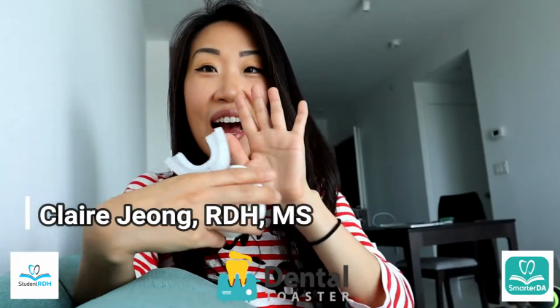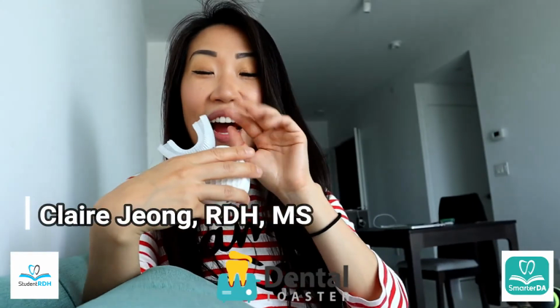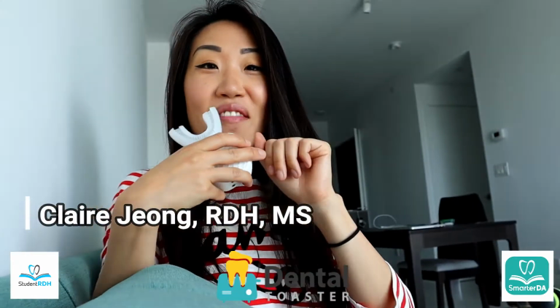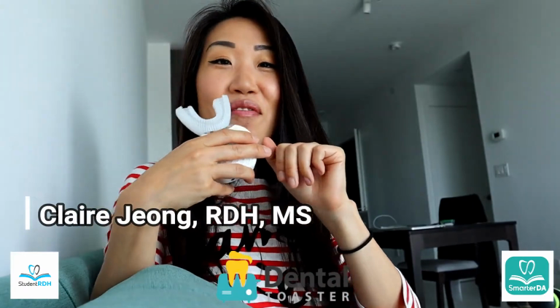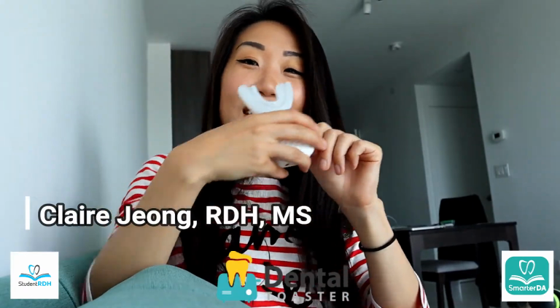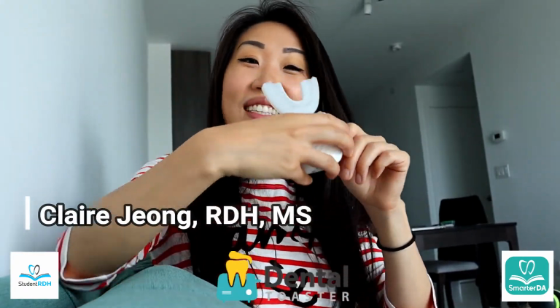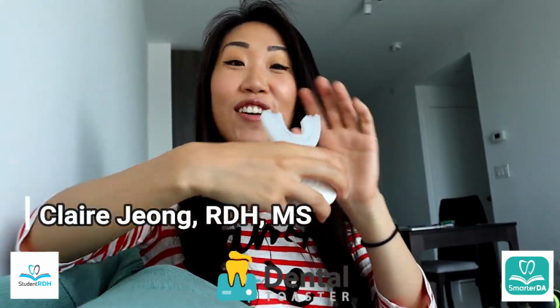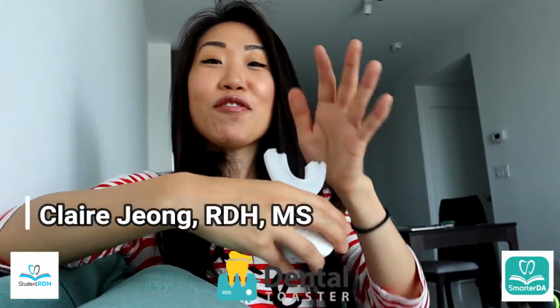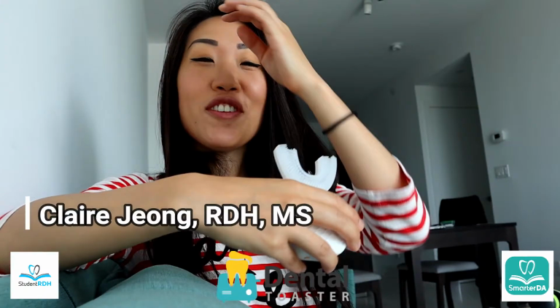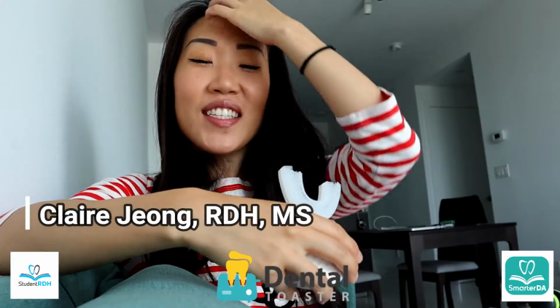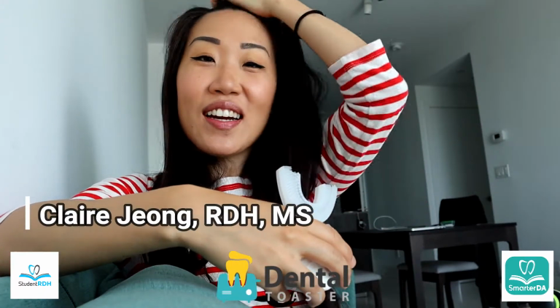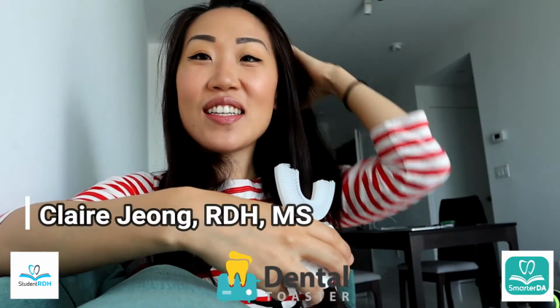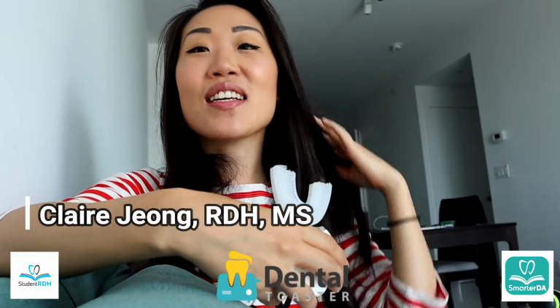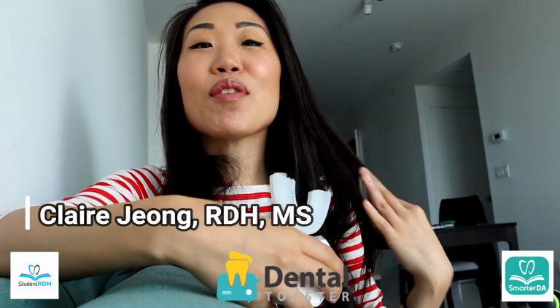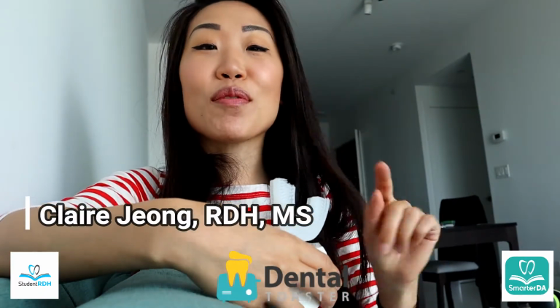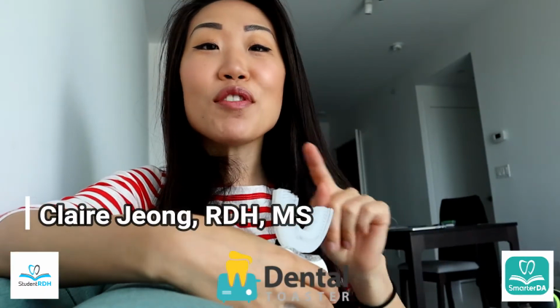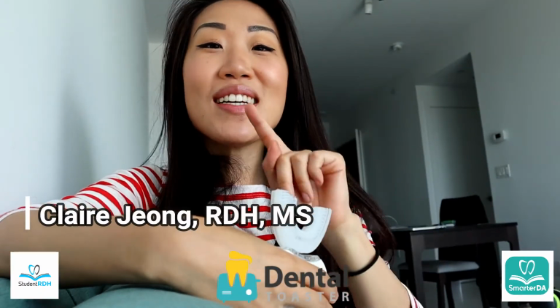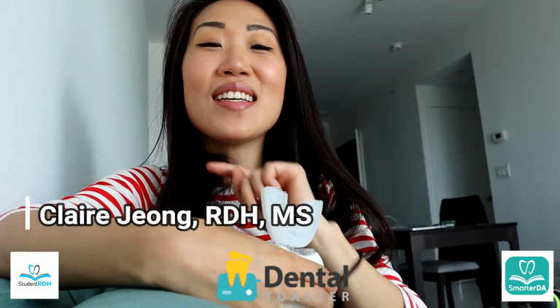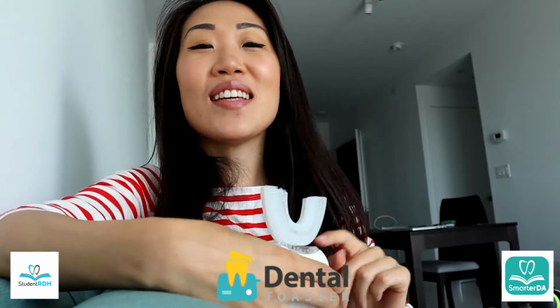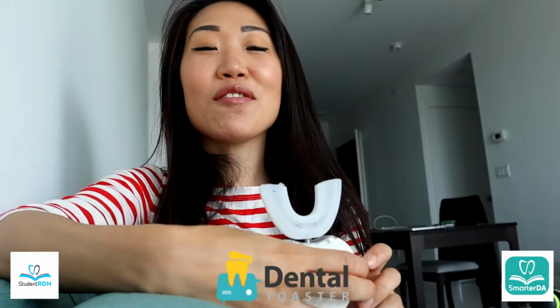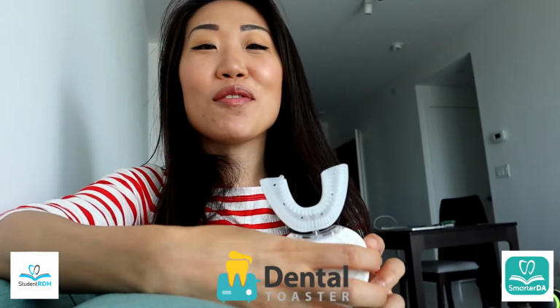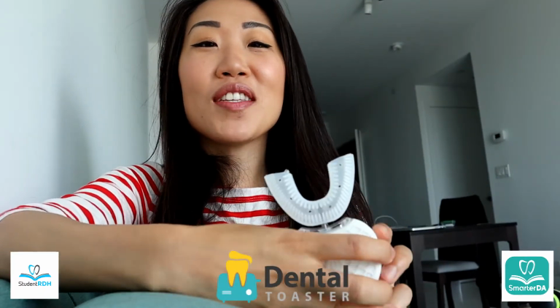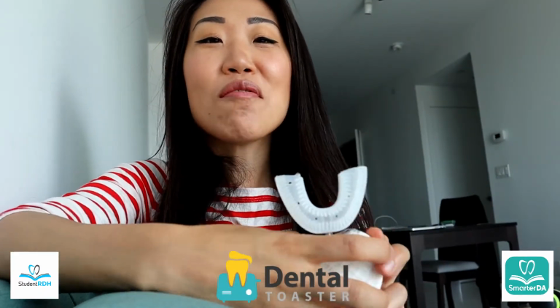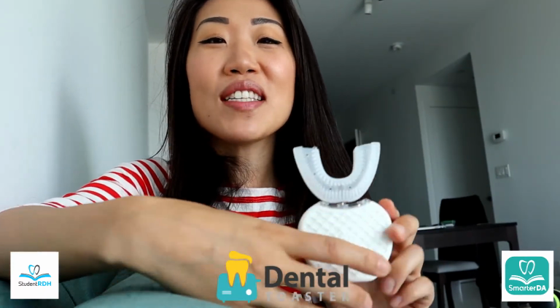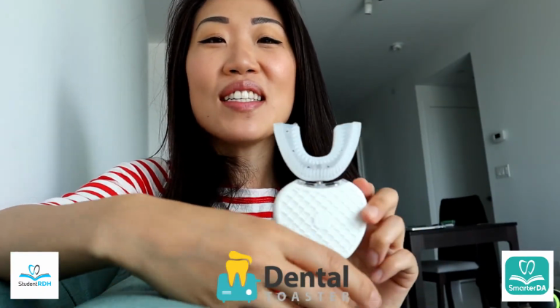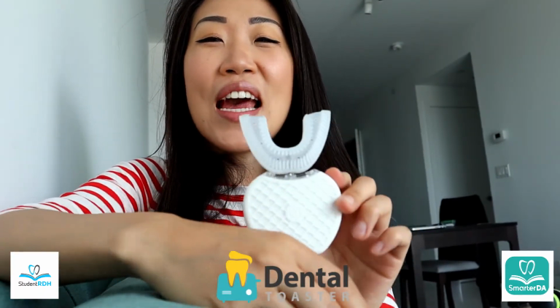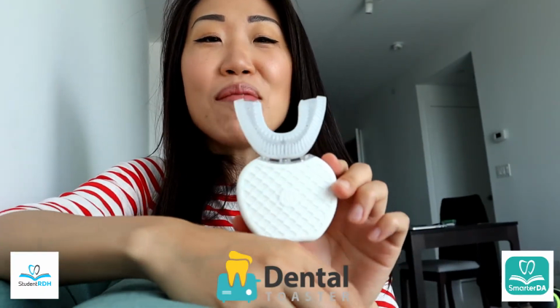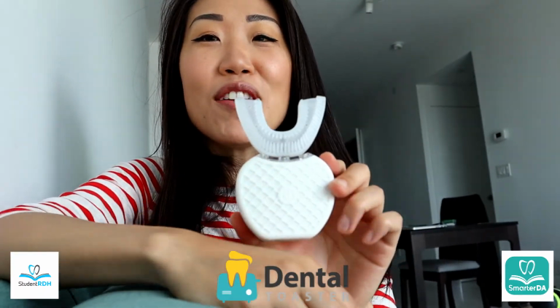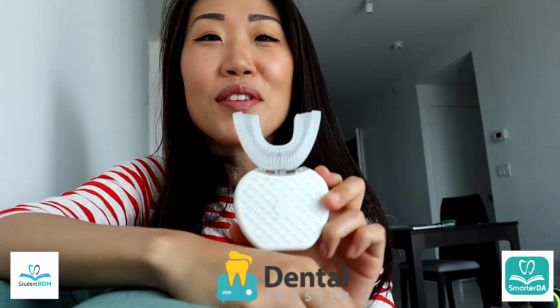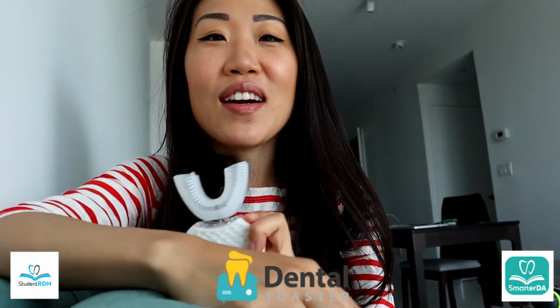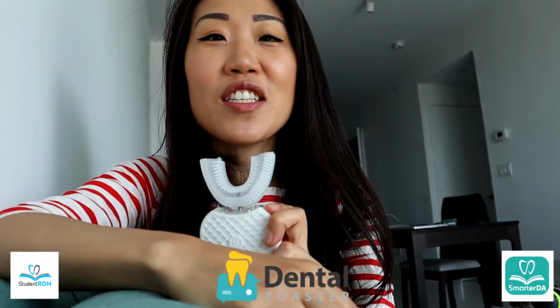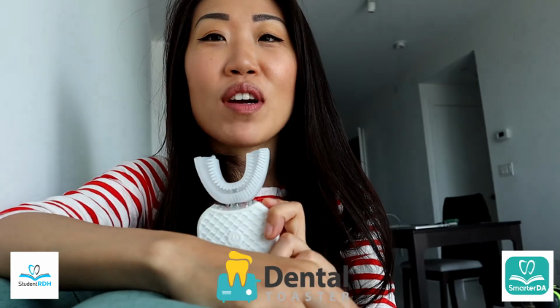Hi everyone, this is Kirstie Nardy's Dental Hygiene Exam Prep Solution, Dental Toaster C courses, and many other dental hygiene brands.